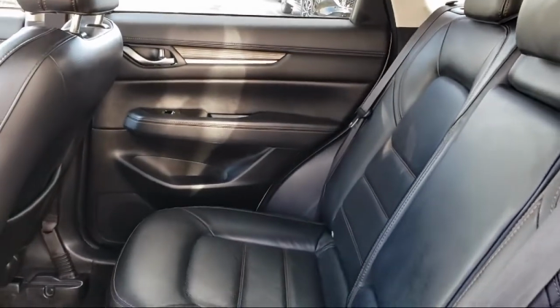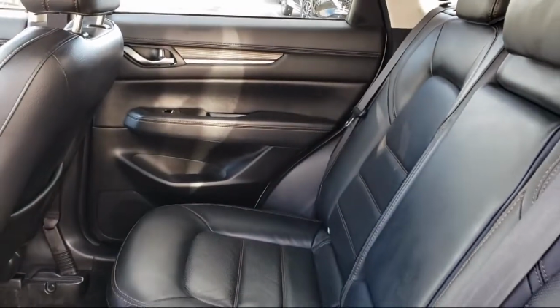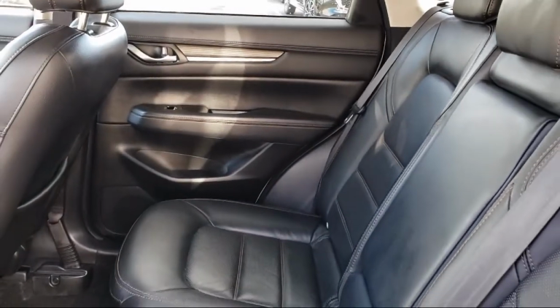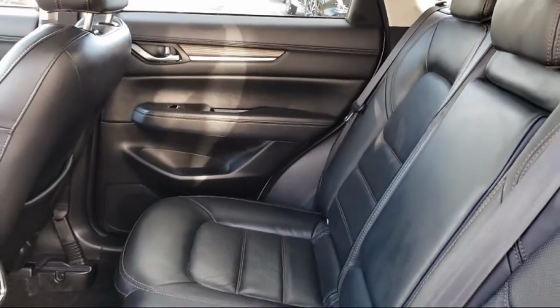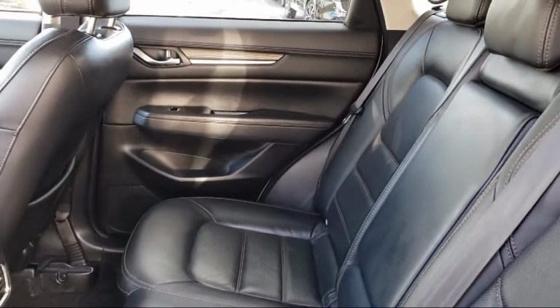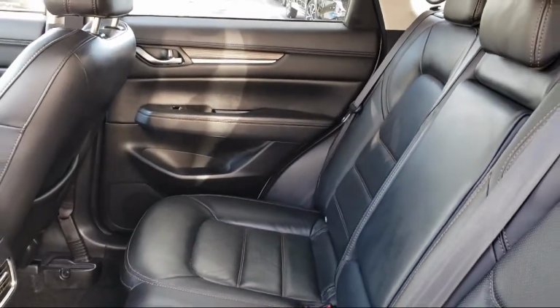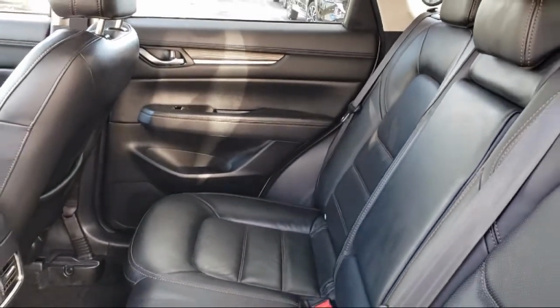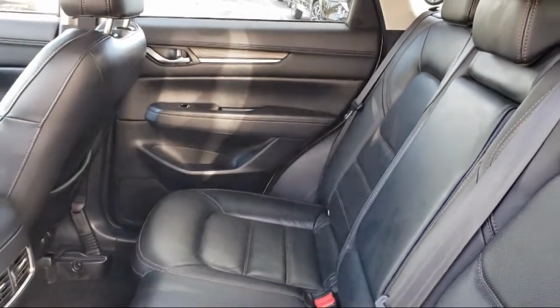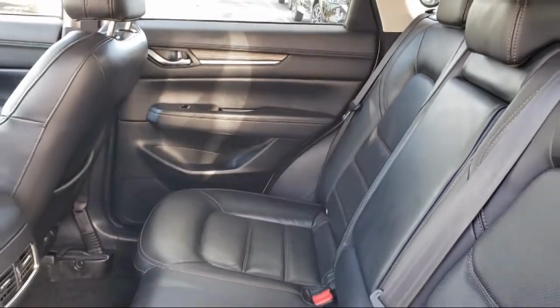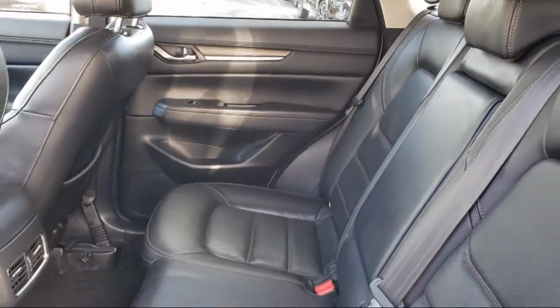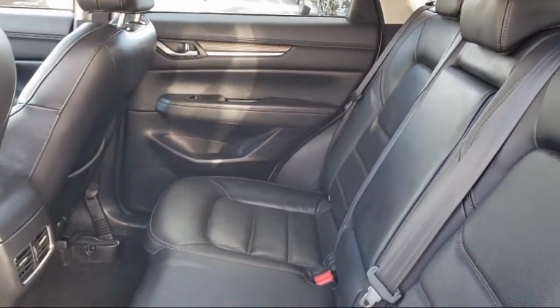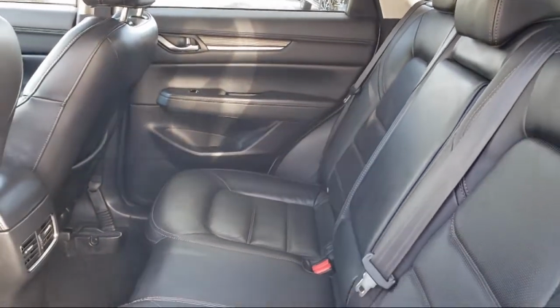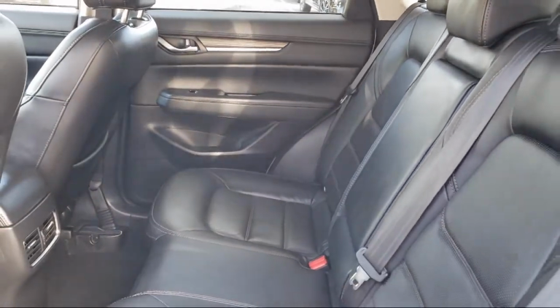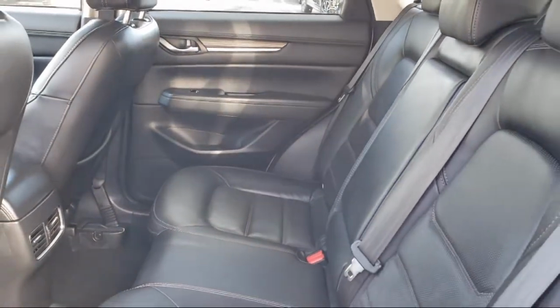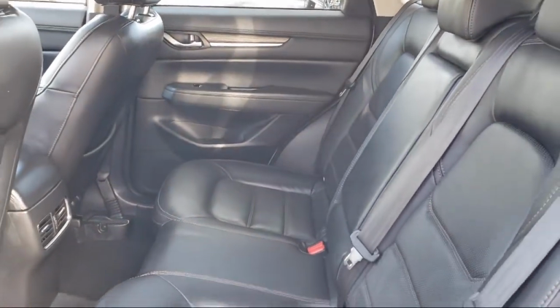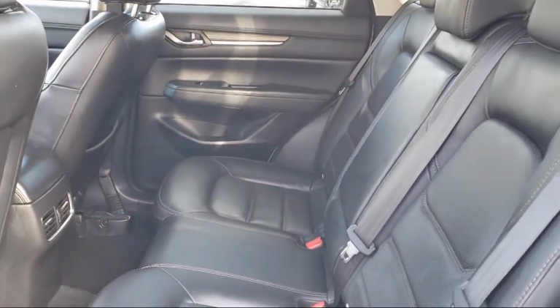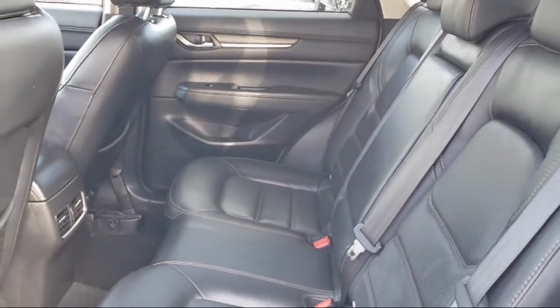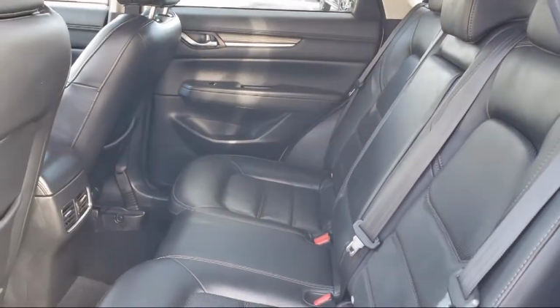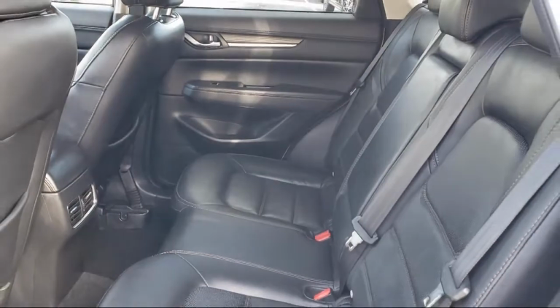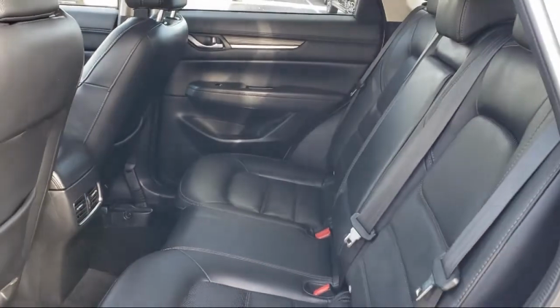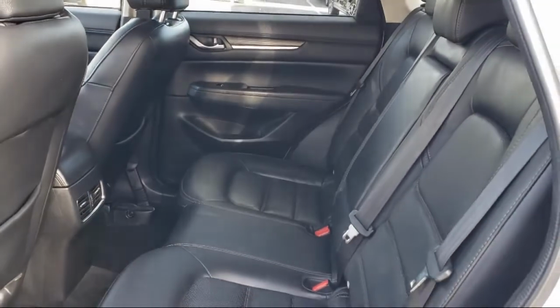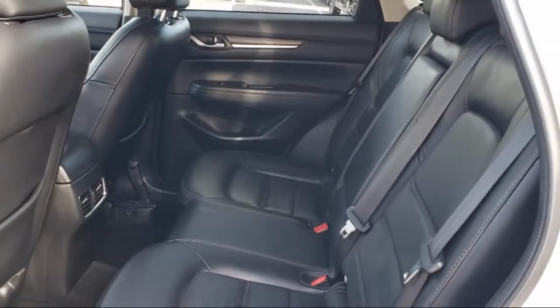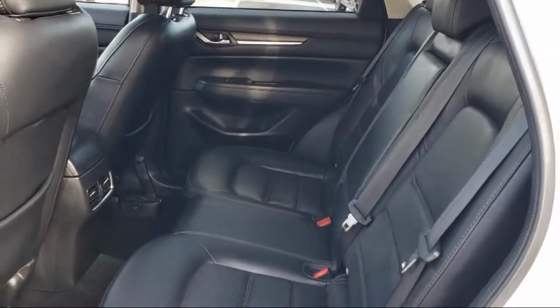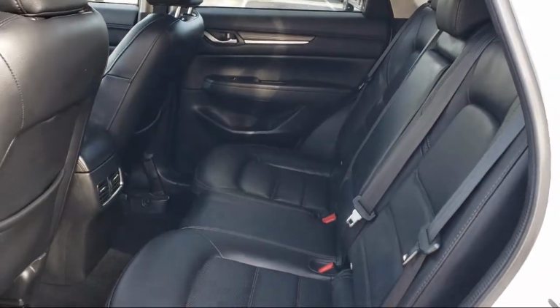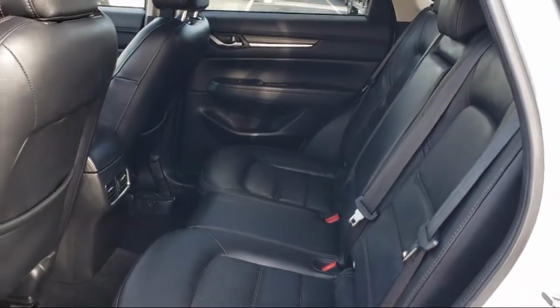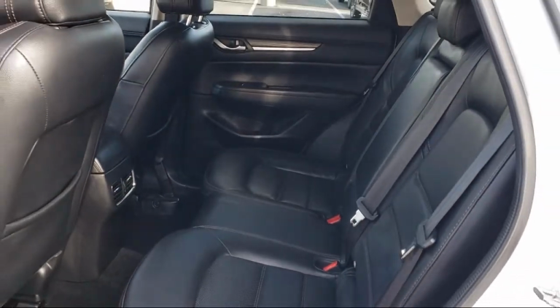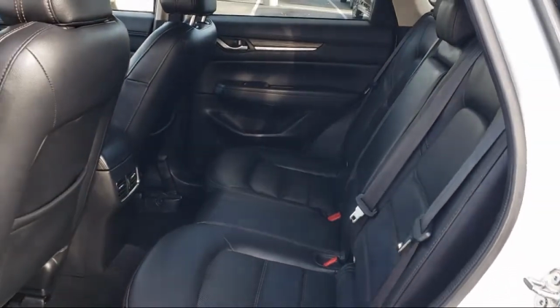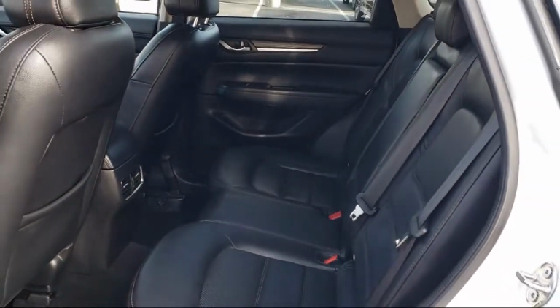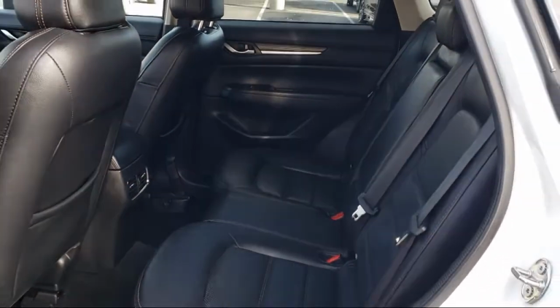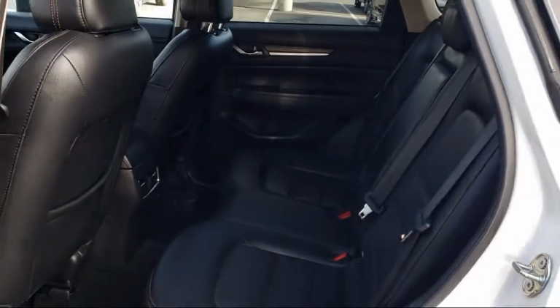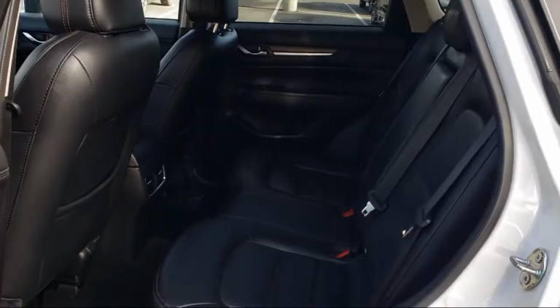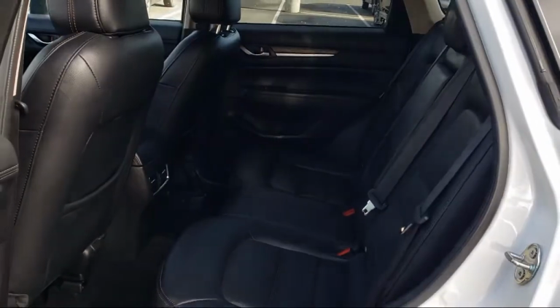Every certified Mazda comes with a 12-month, 12,000-mile certified warranty, plus free towing for the first year, and a 7-year, 100,000-mile powertrain warranty.